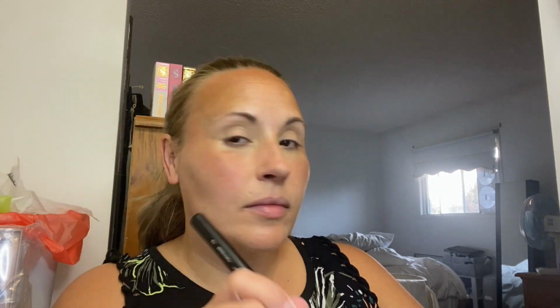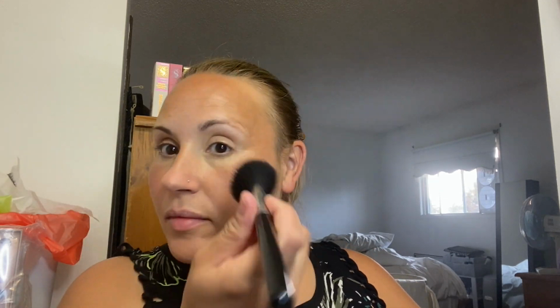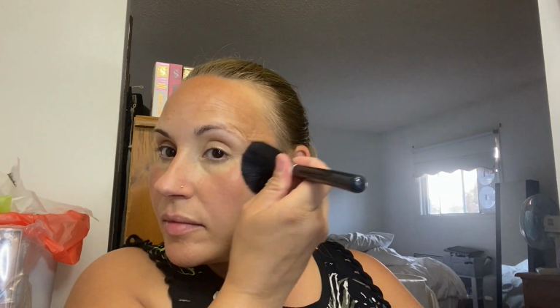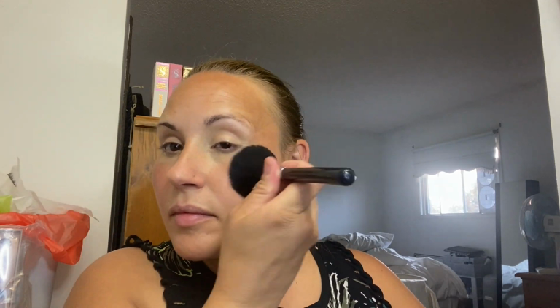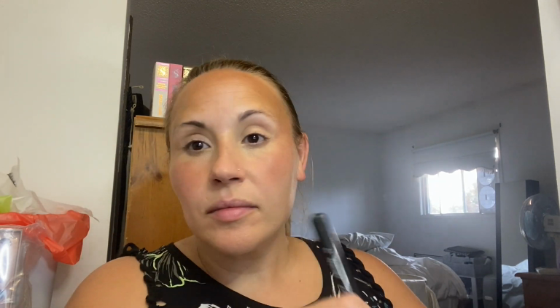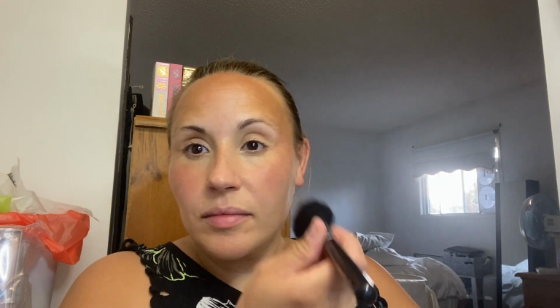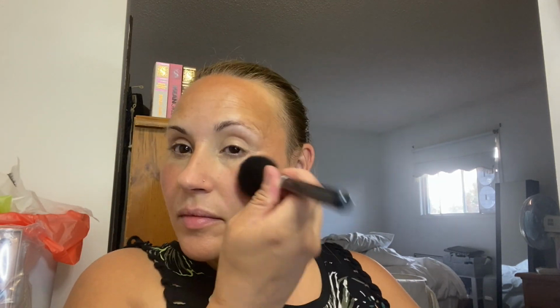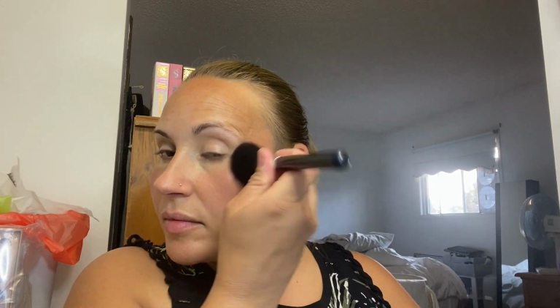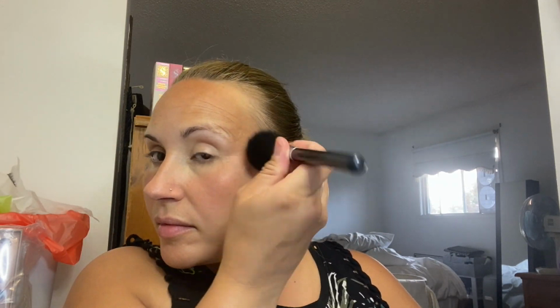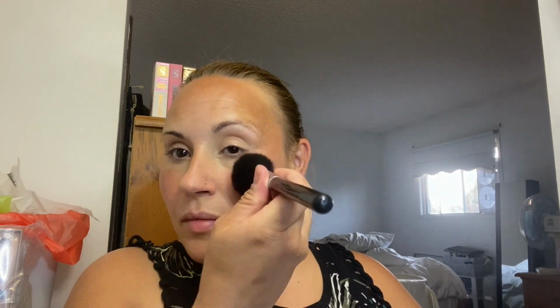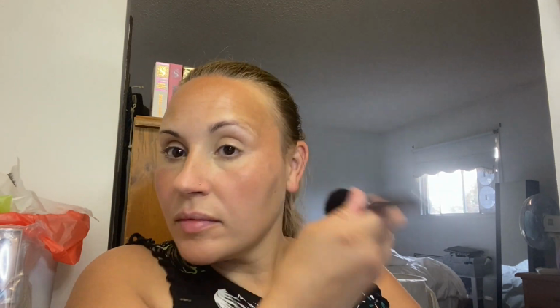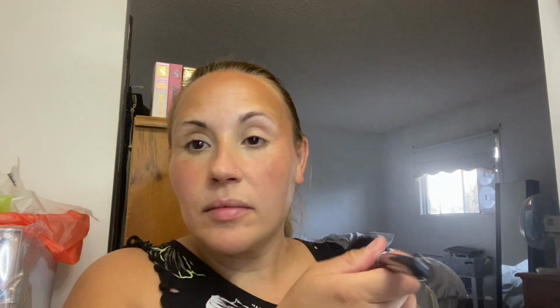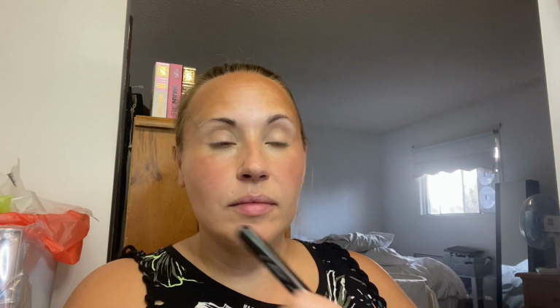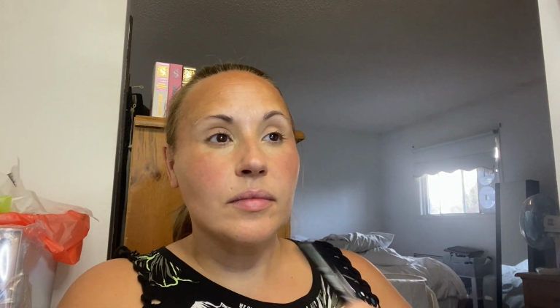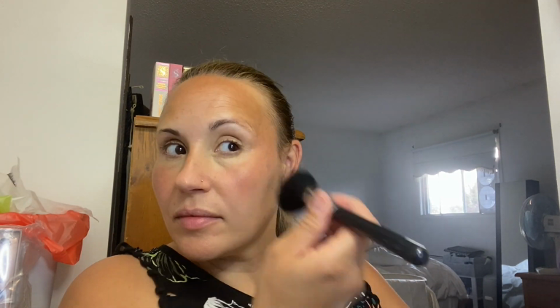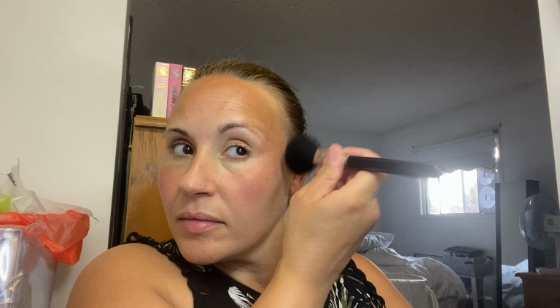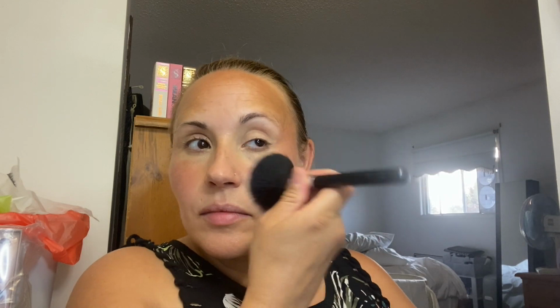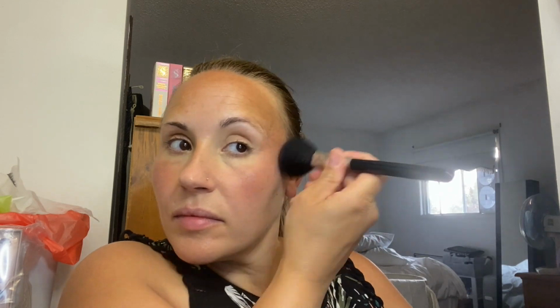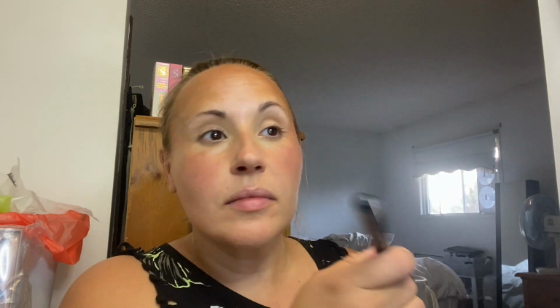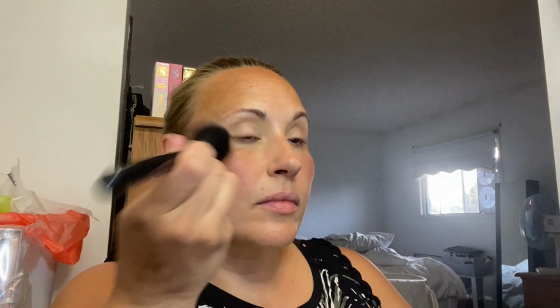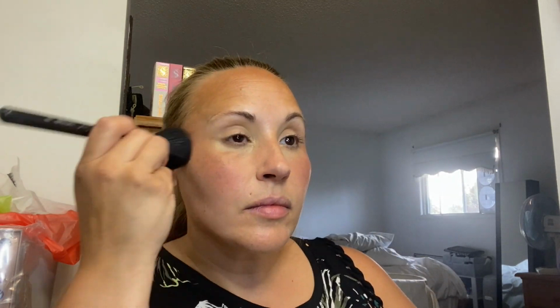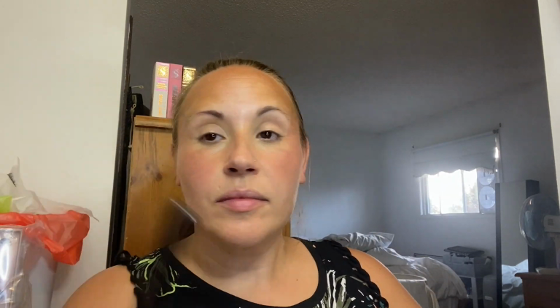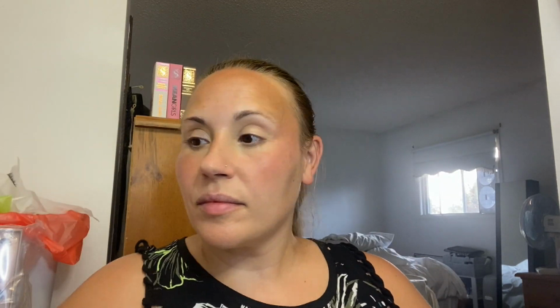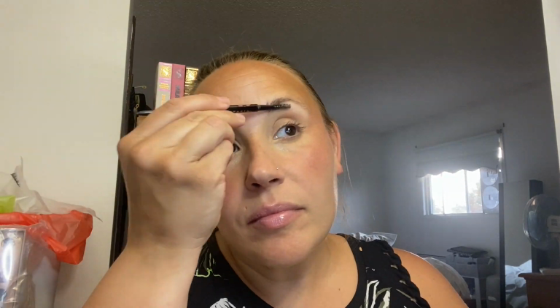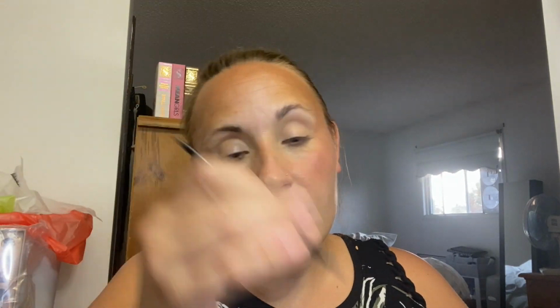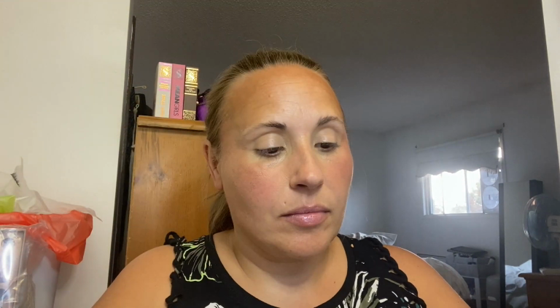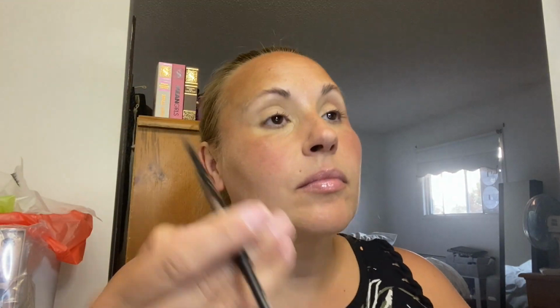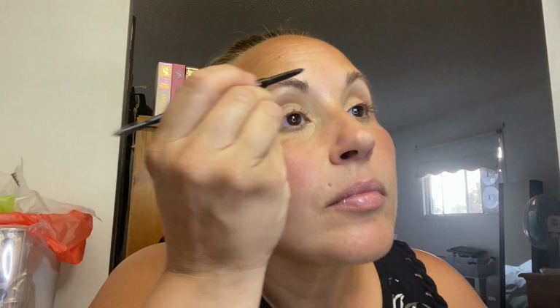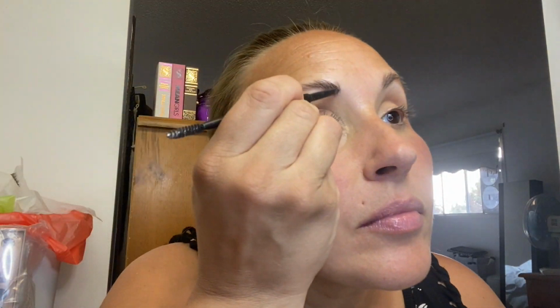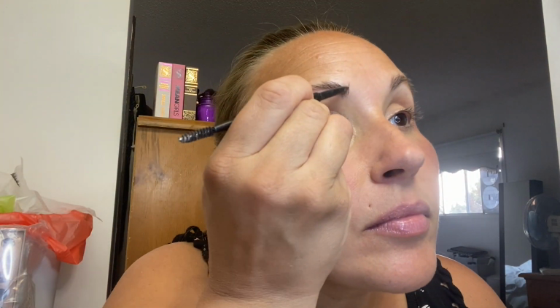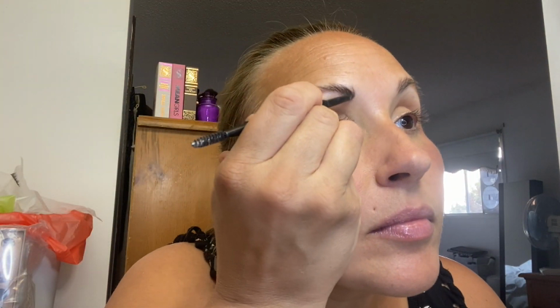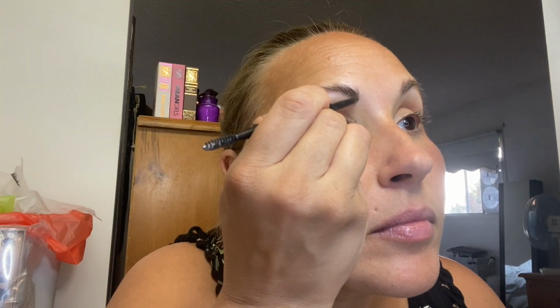So for blush, I'm using the House Labs Color Fuse Blush. The shade here is Hibiscus Haze. Honestly, the name caught me.